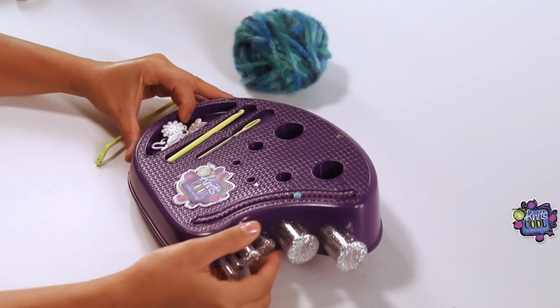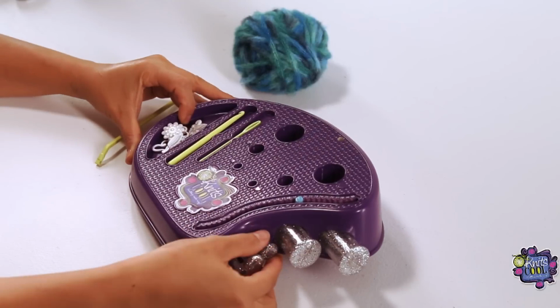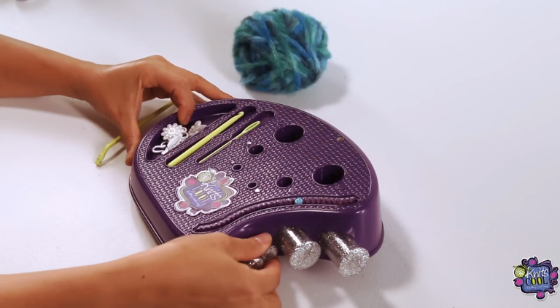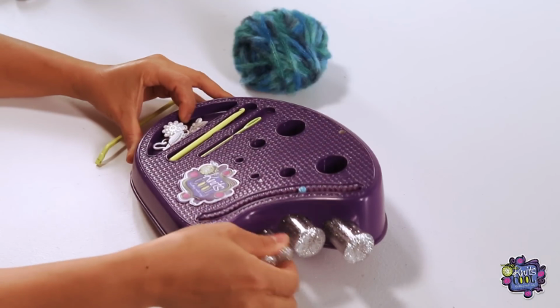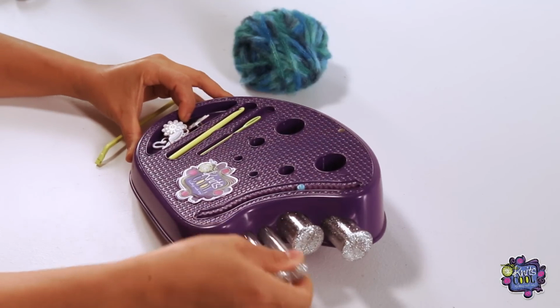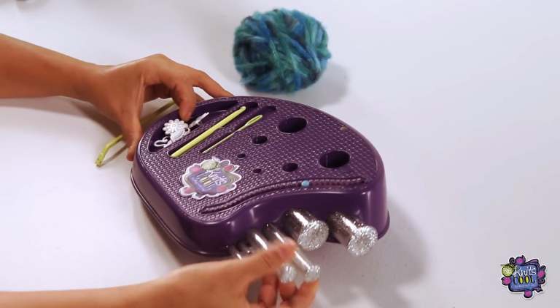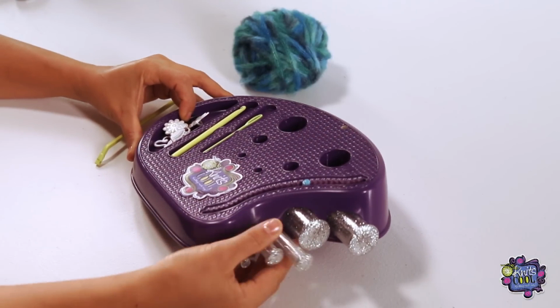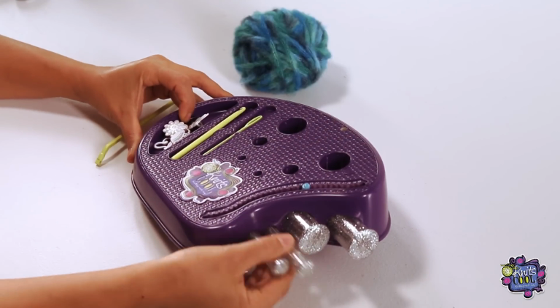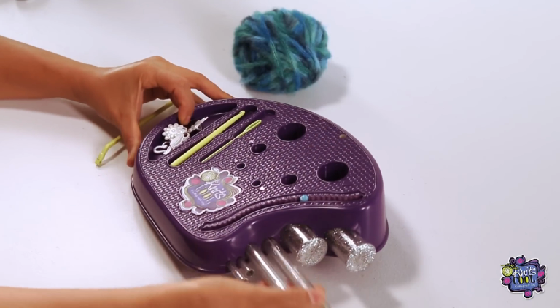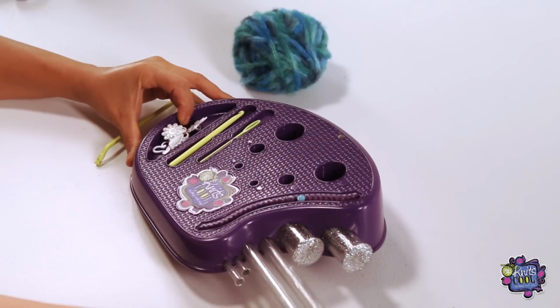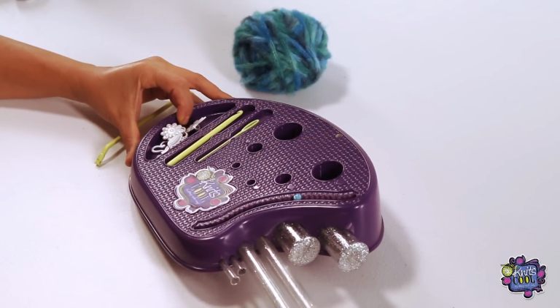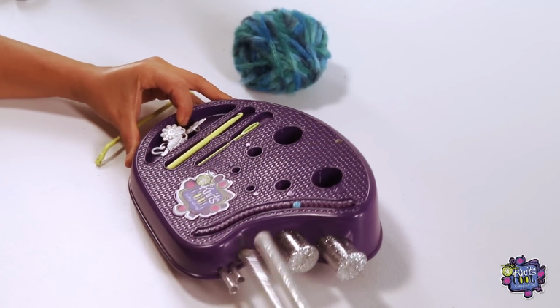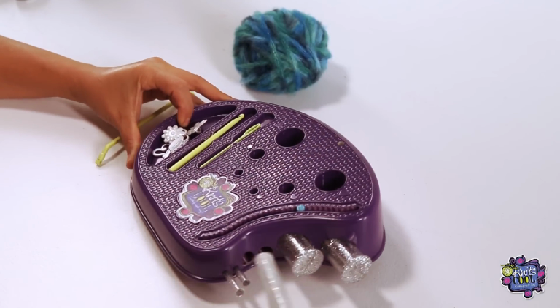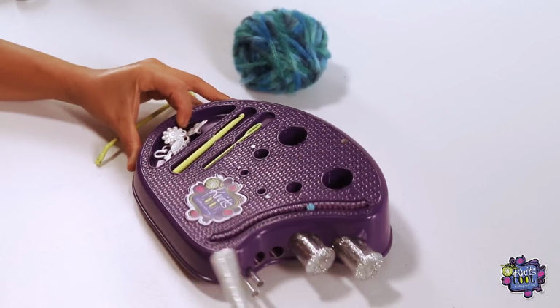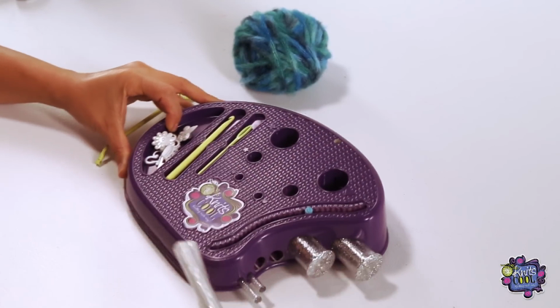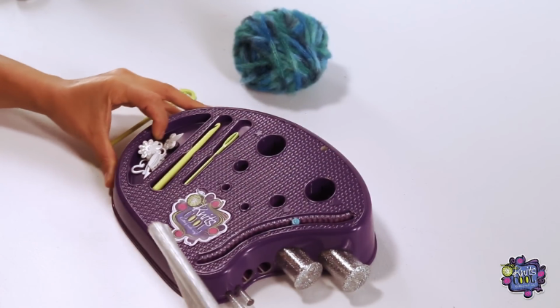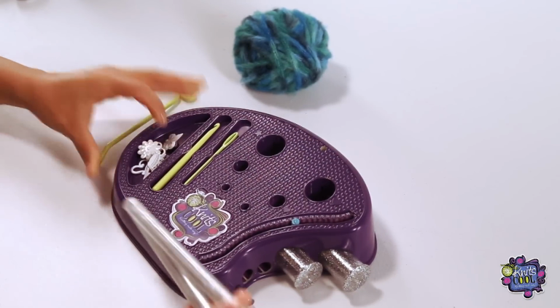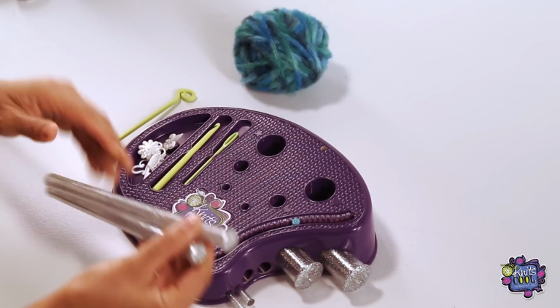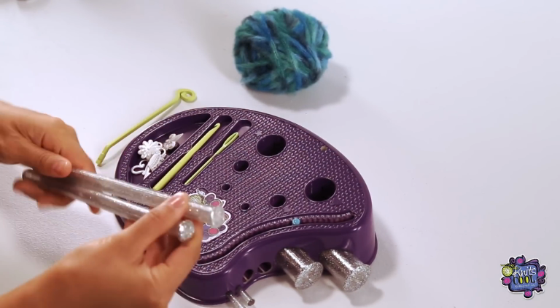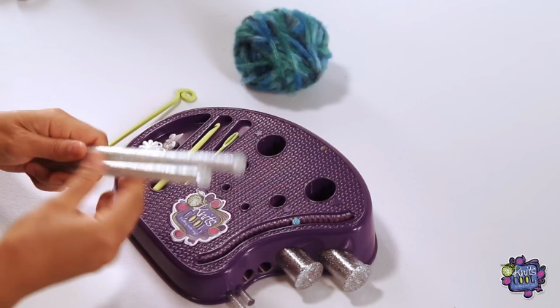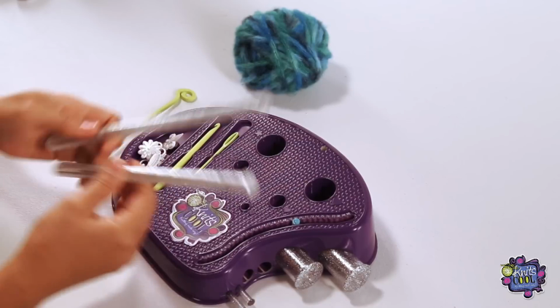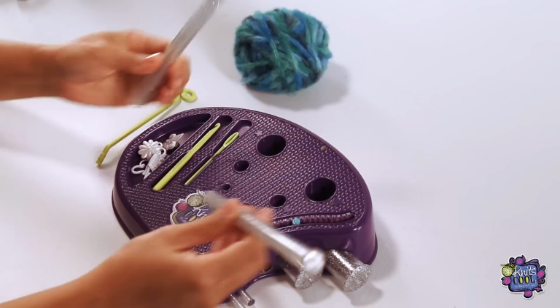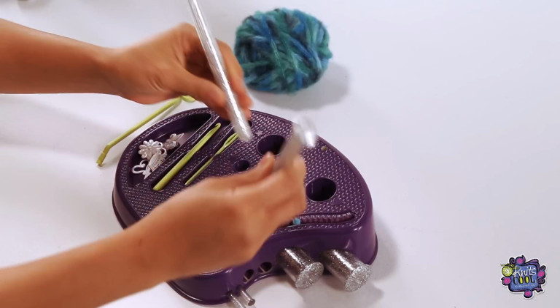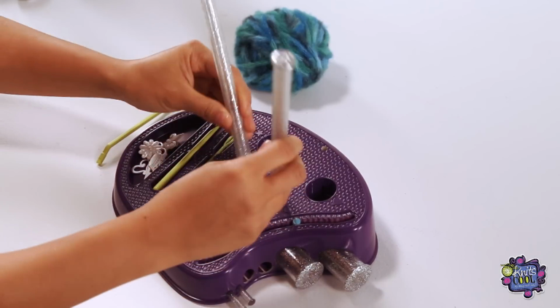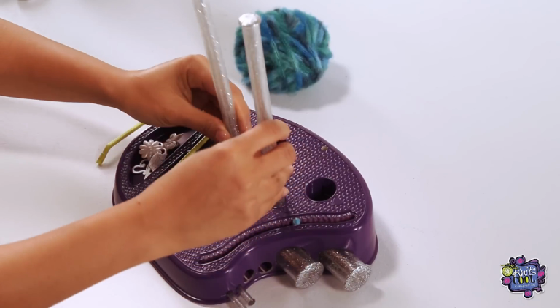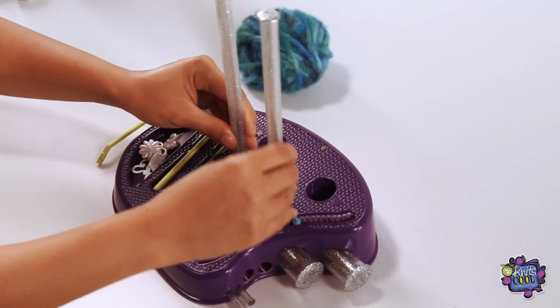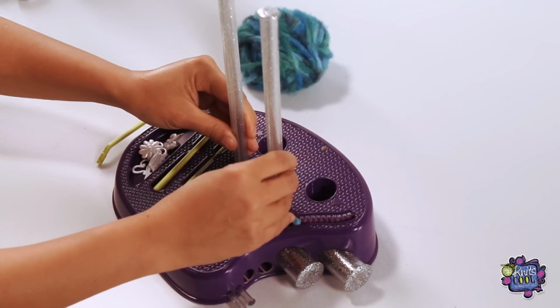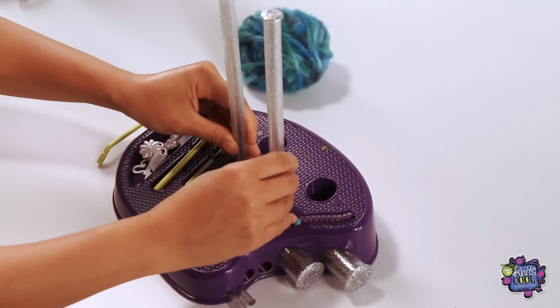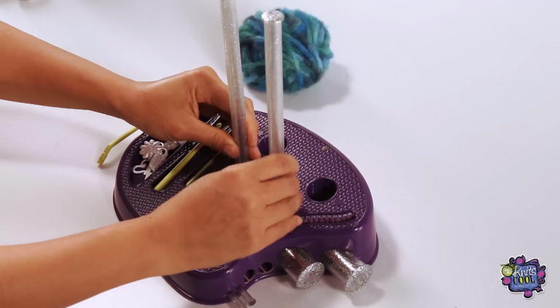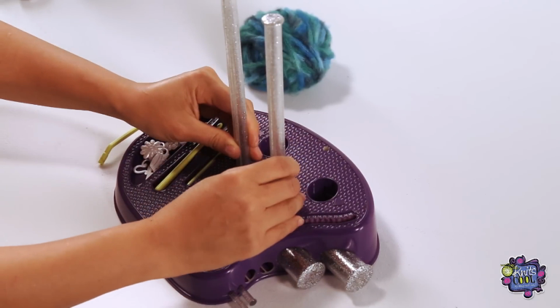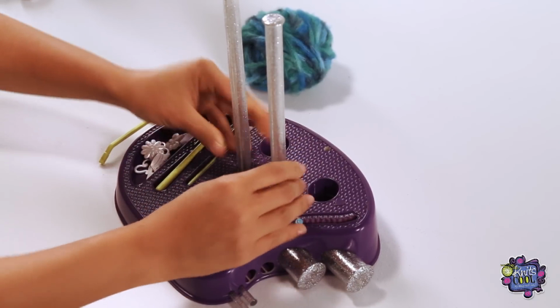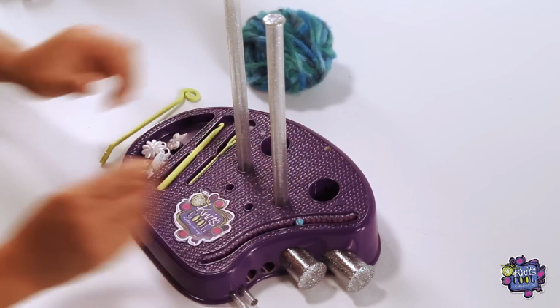First, select your medium Knits Cool posts and insert them into the holes in the studio. Make sure you hear them click in!